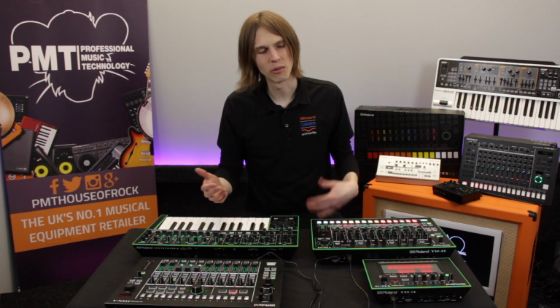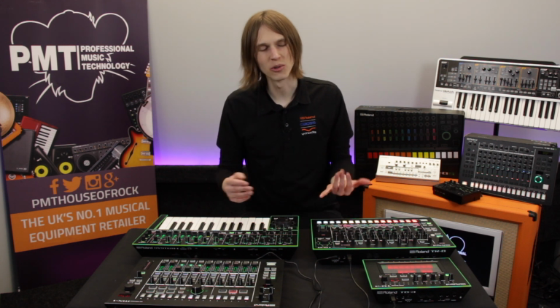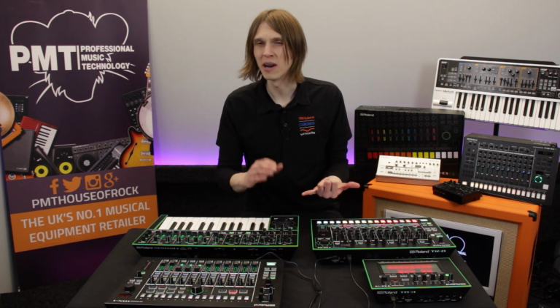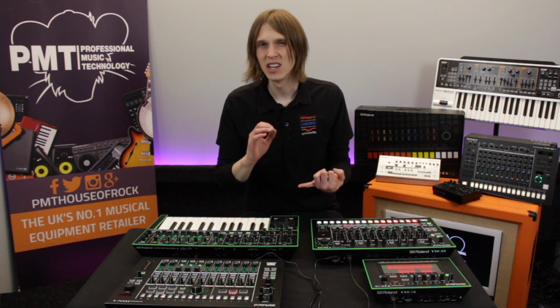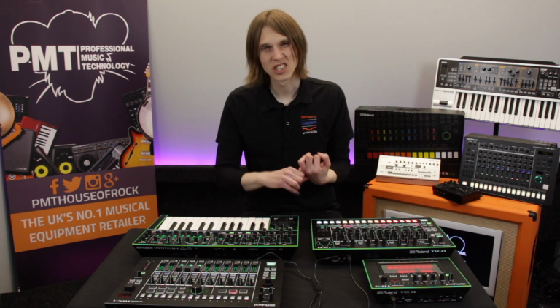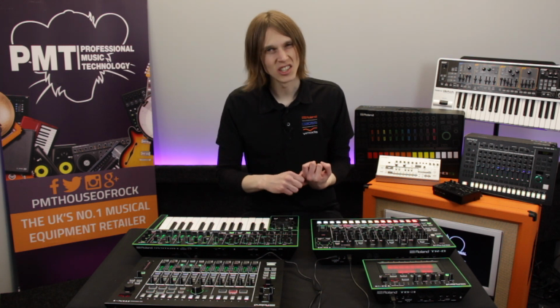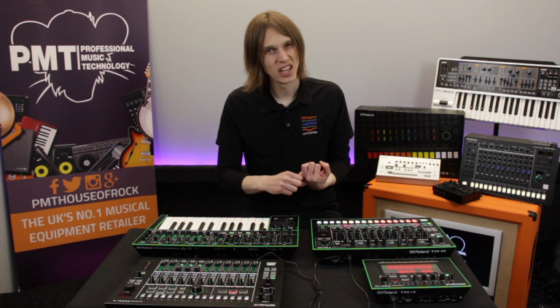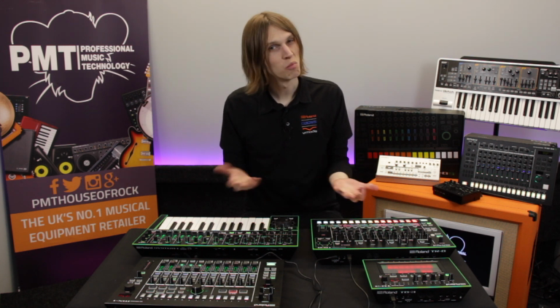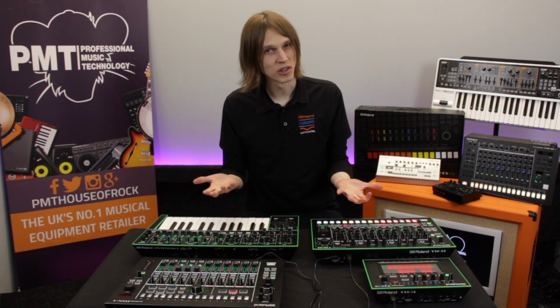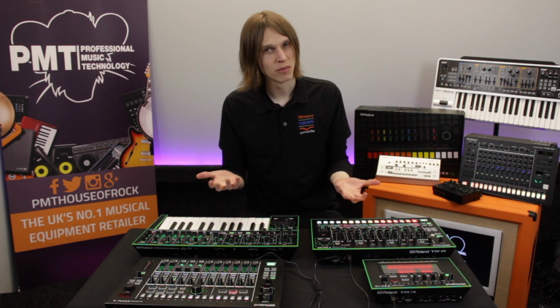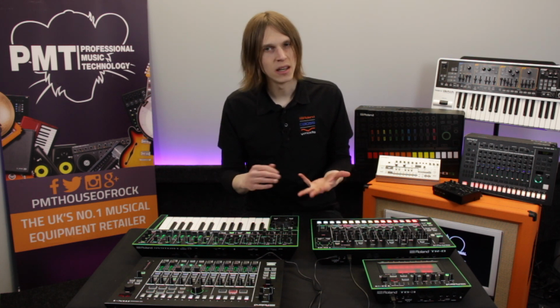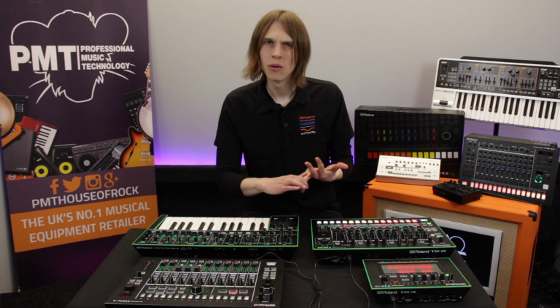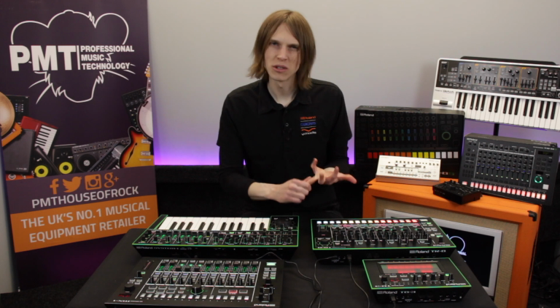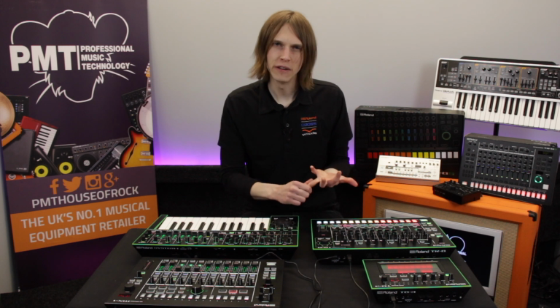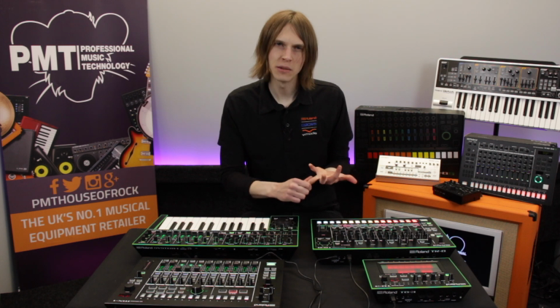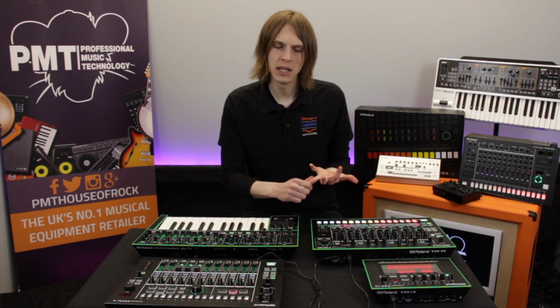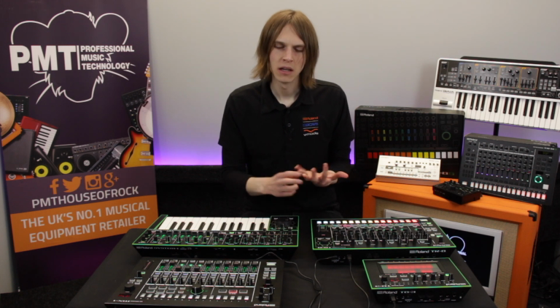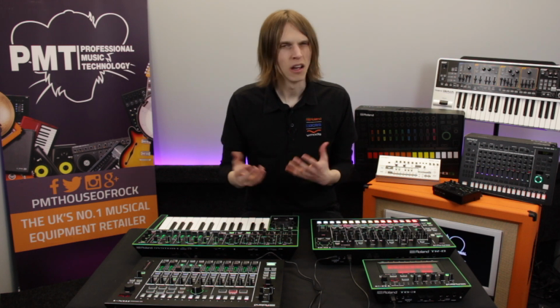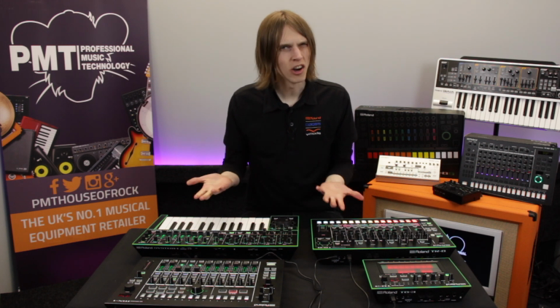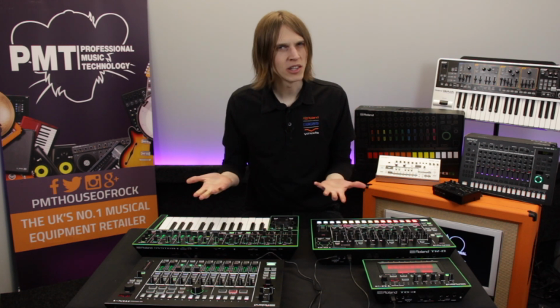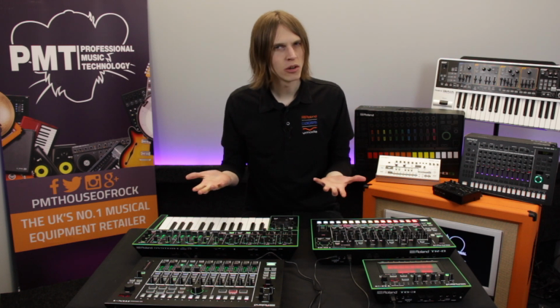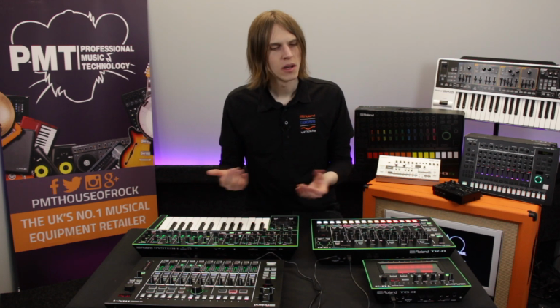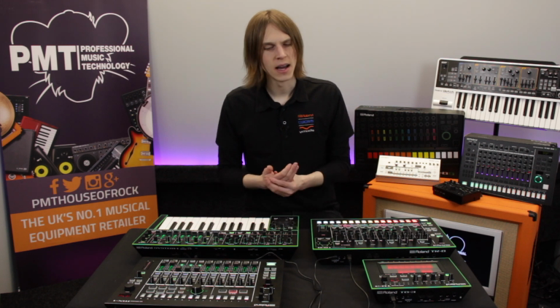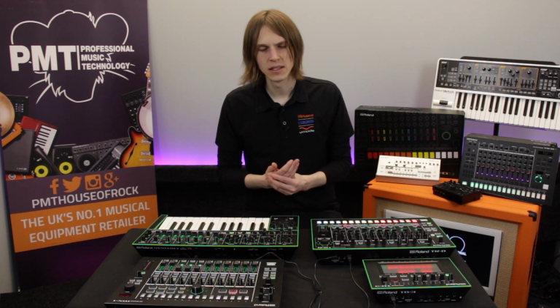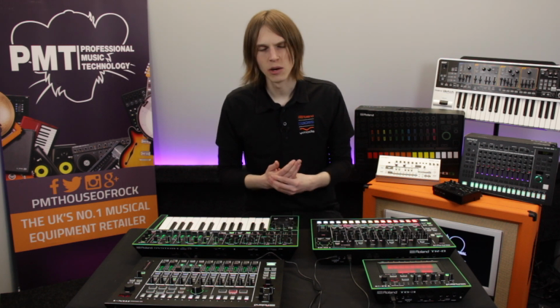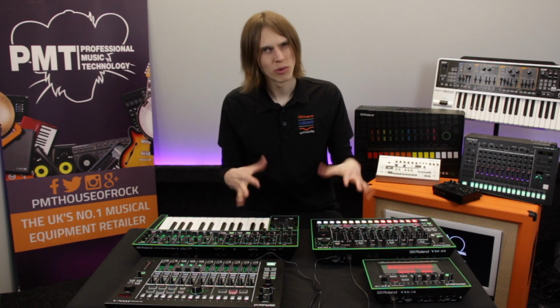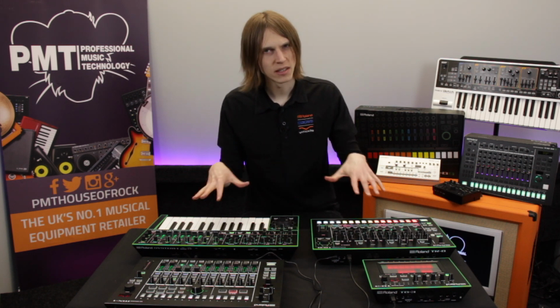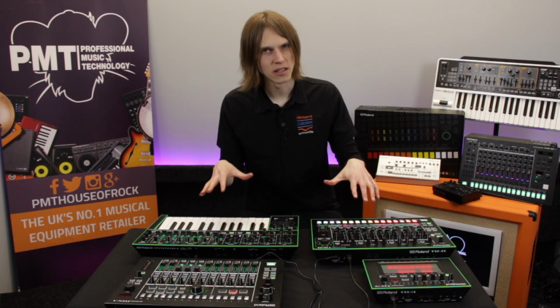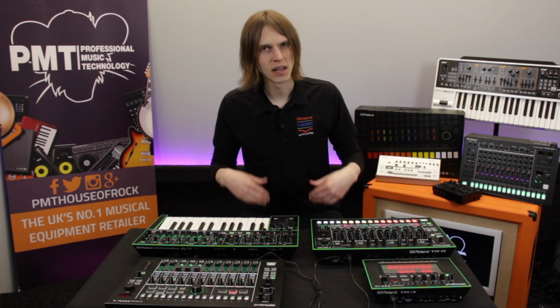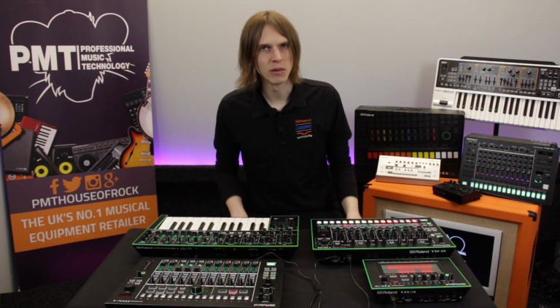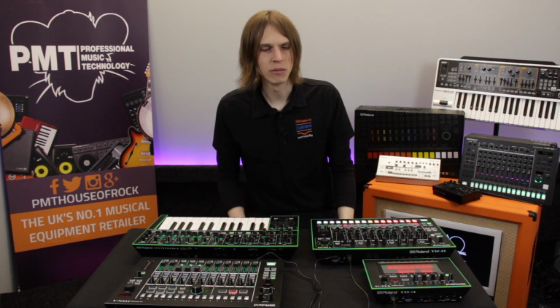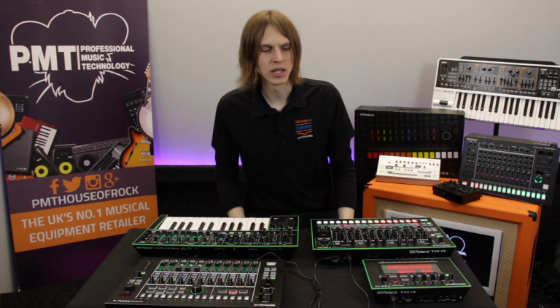I want to talk about sidechaining — what does that mean — what does a filter mean, an arpeggio, and we'll bring it together to make a little bit of music.